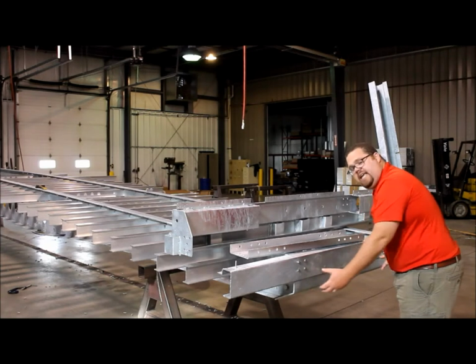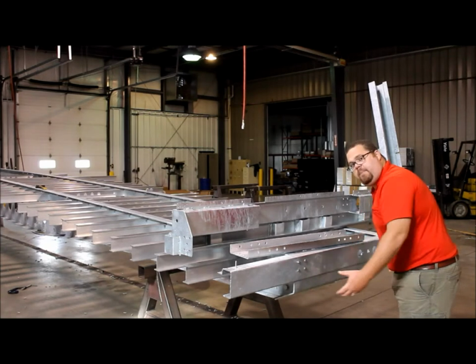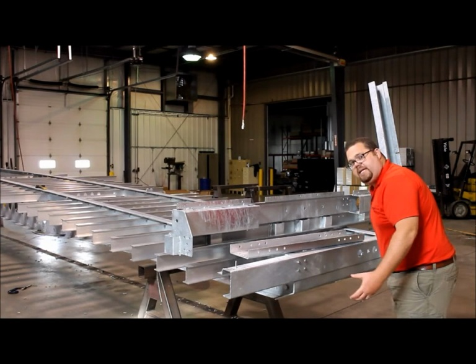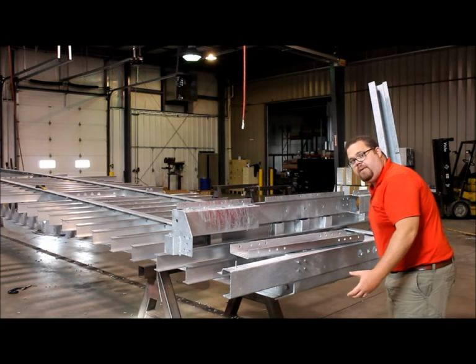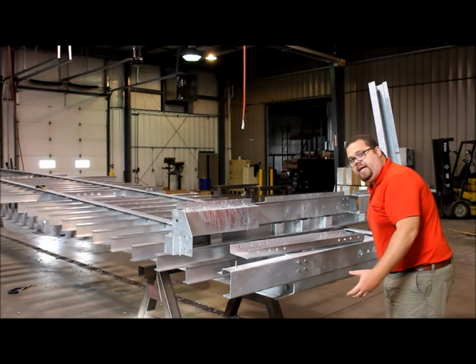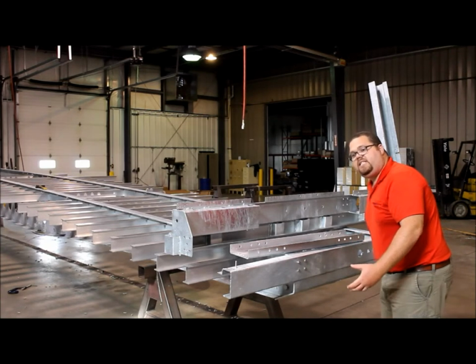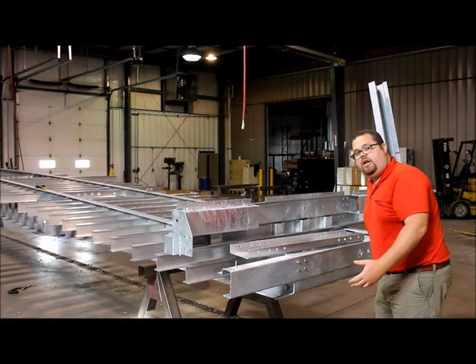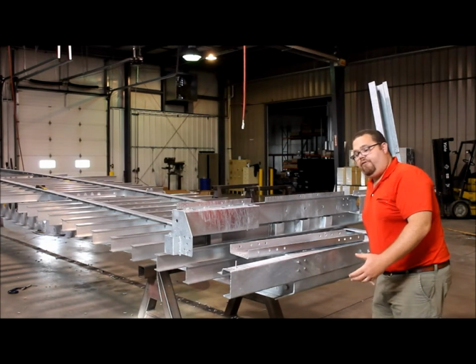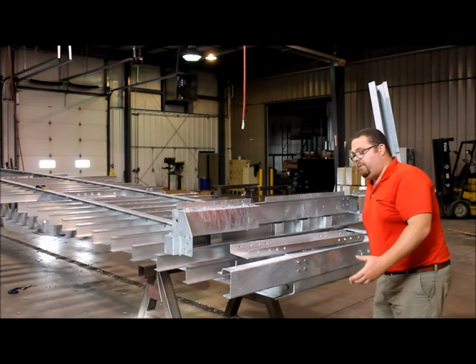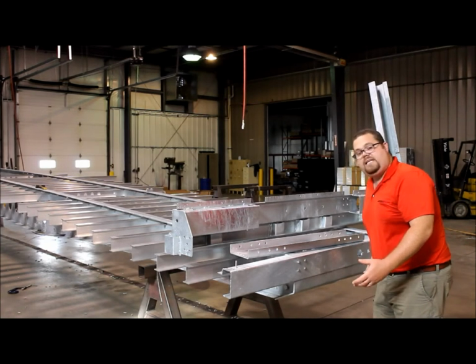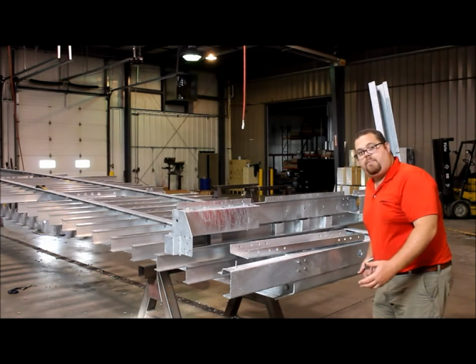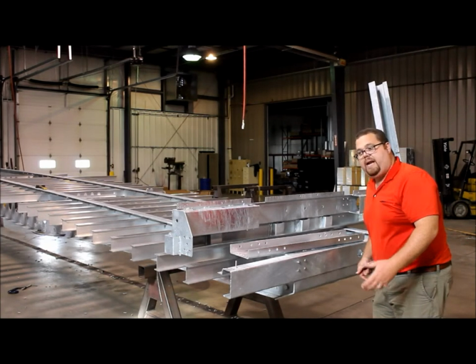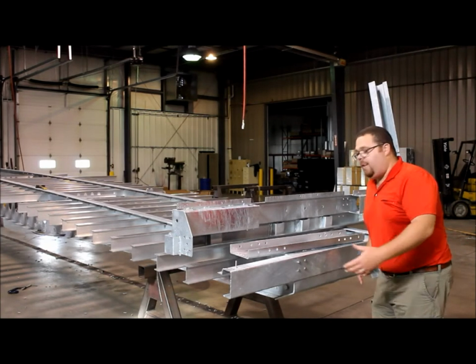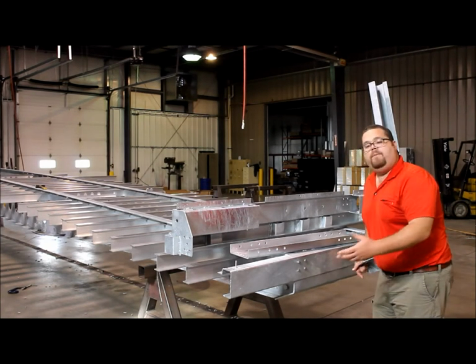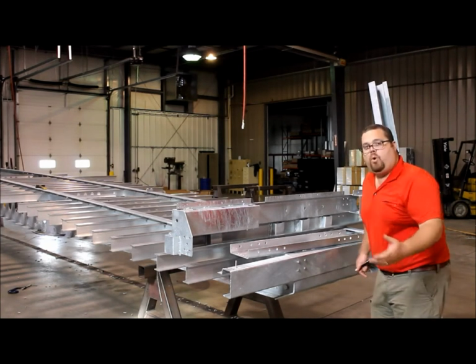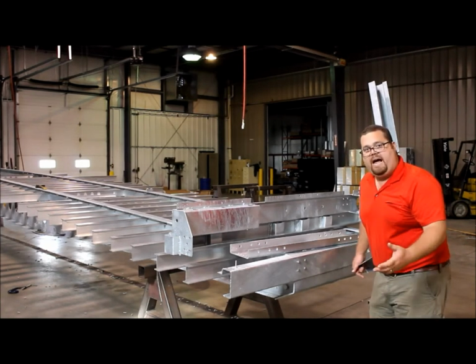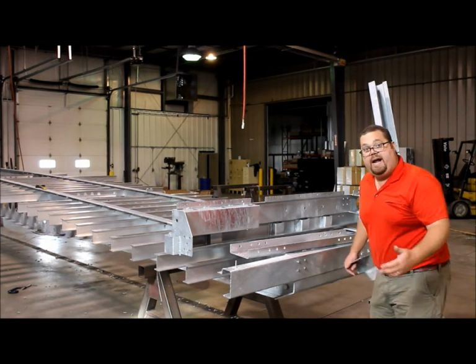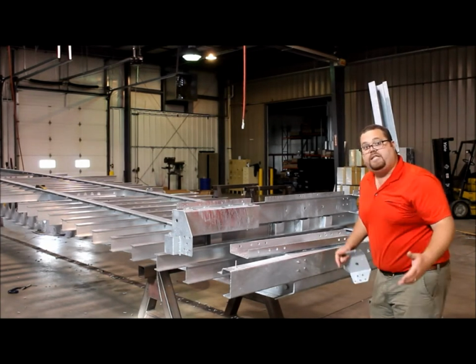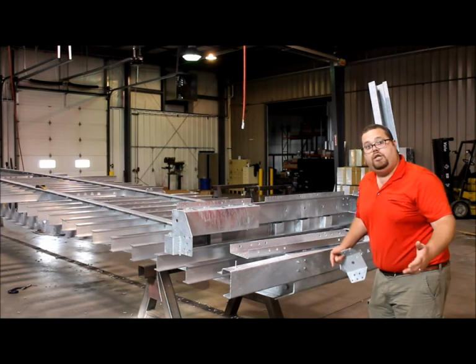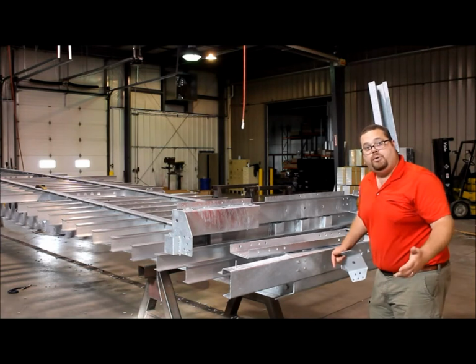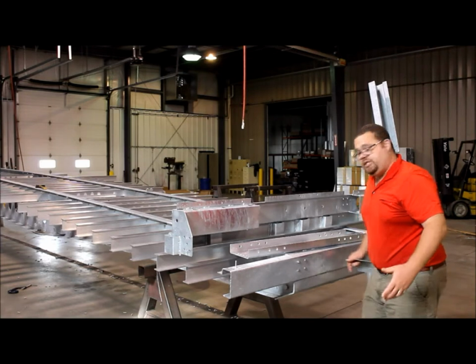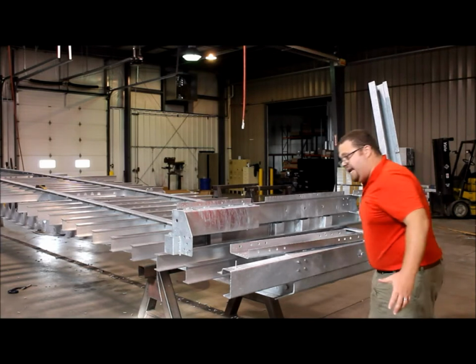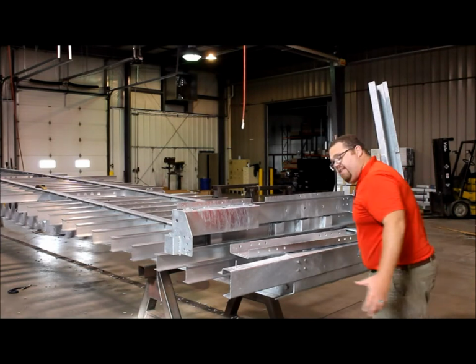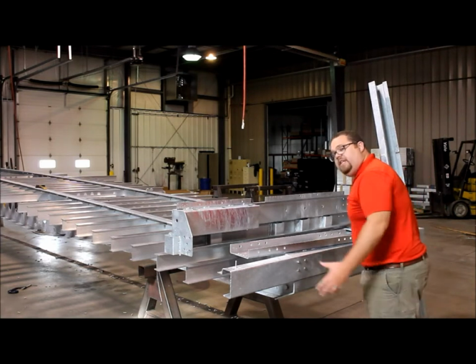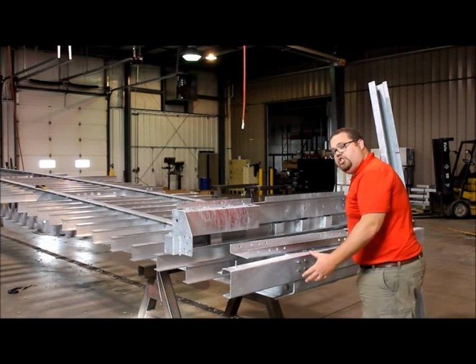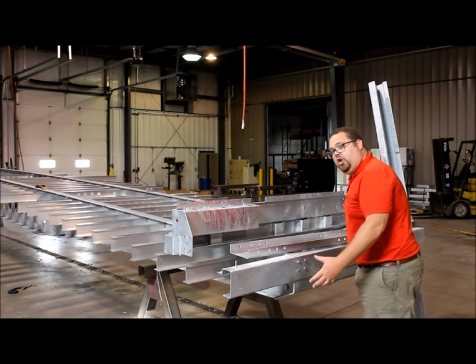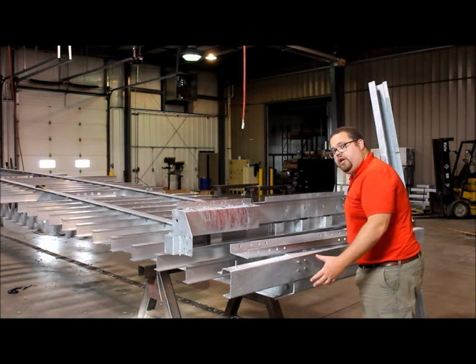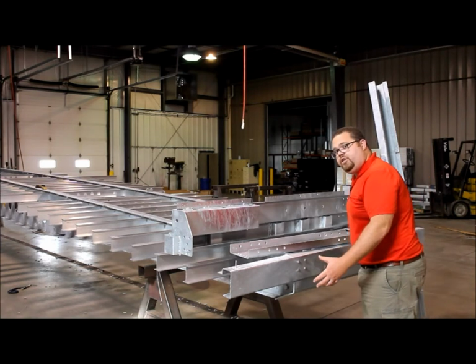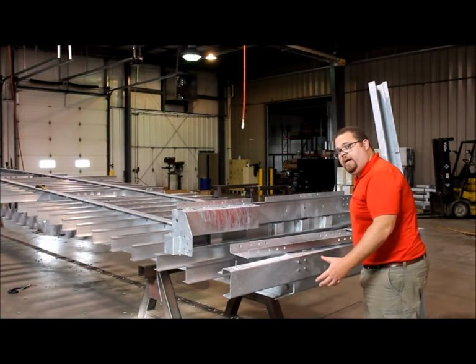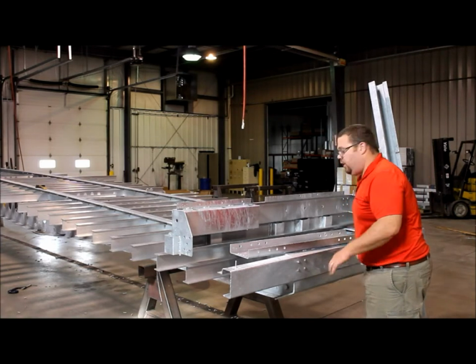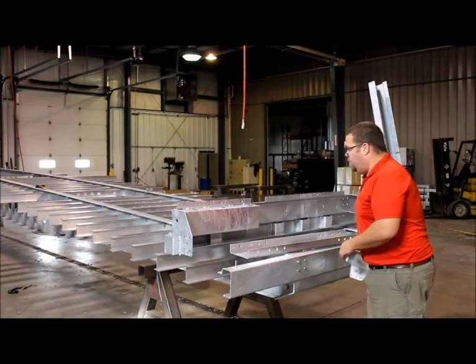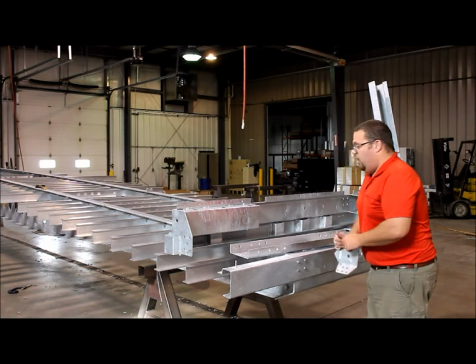Before this is even galvanized, this kingpin assembly is sent off and blasted and painted, or galvanized loose, and then installed onto the trailer.